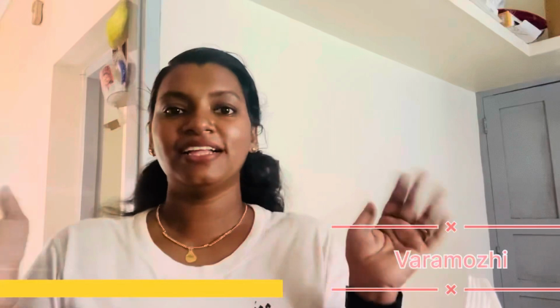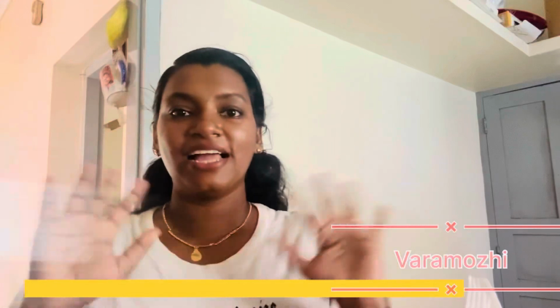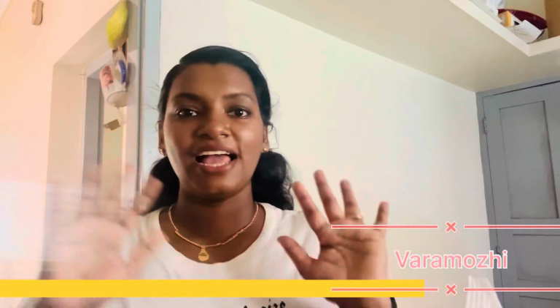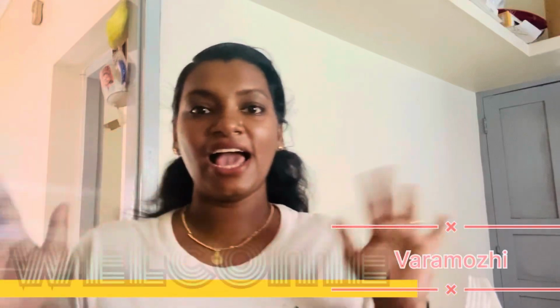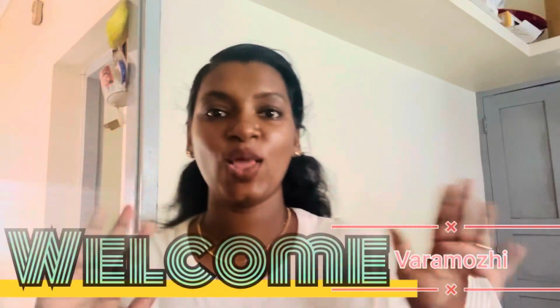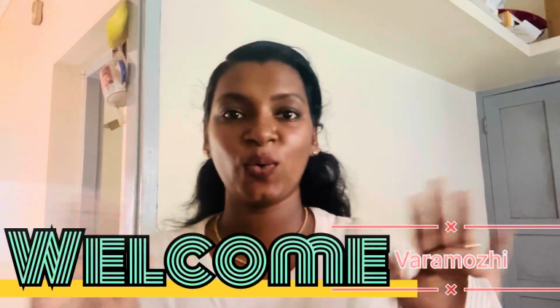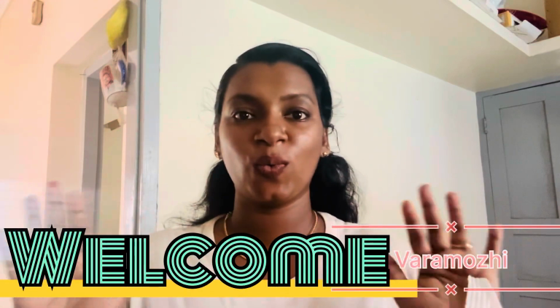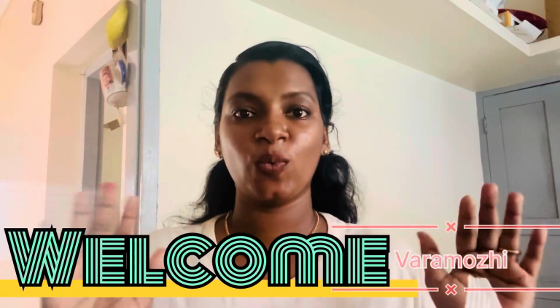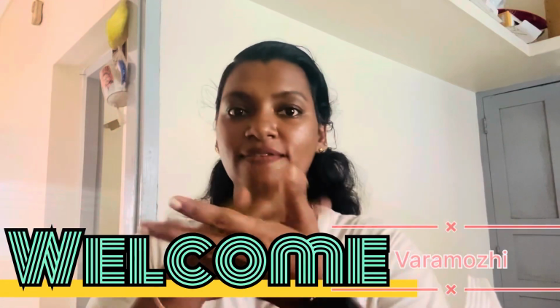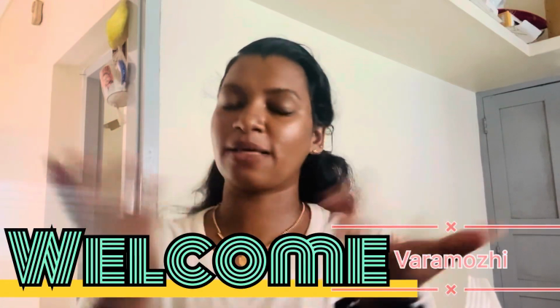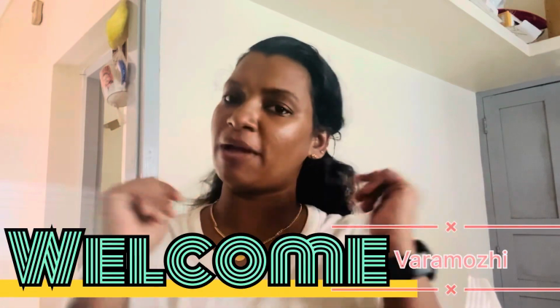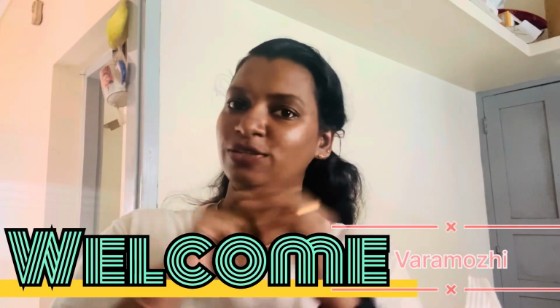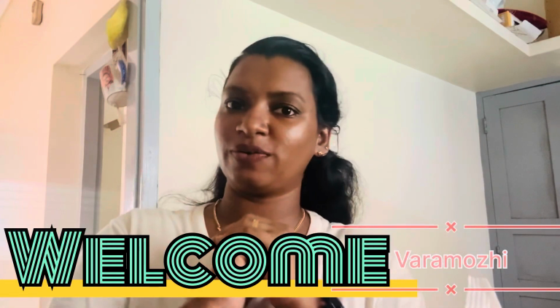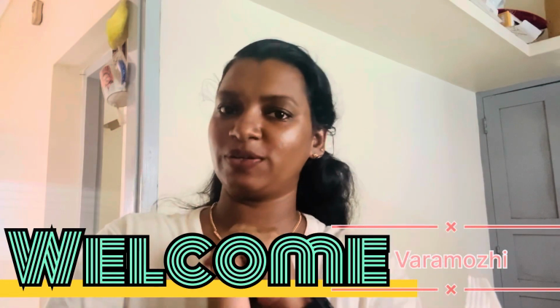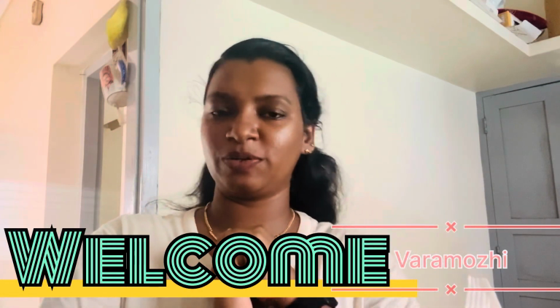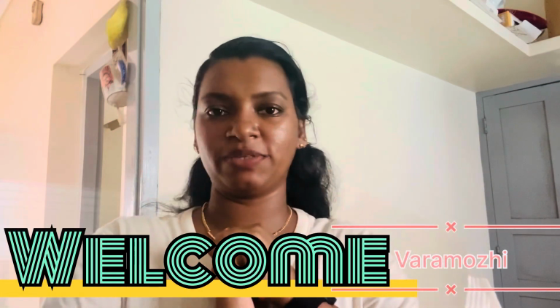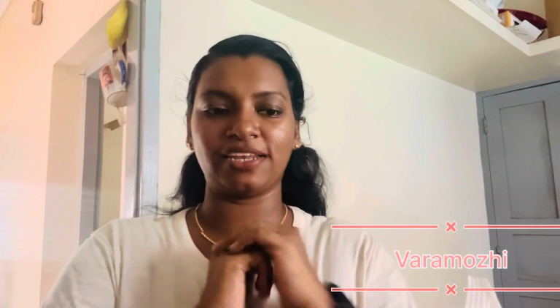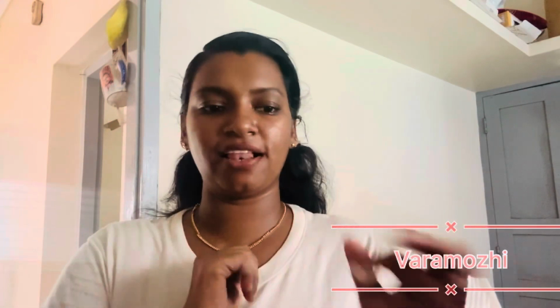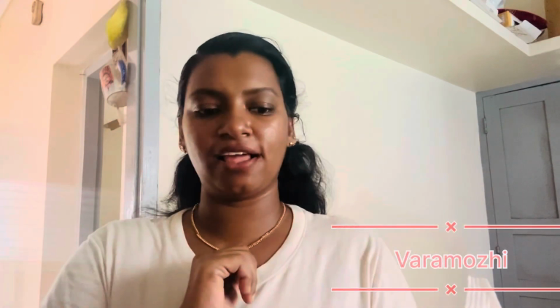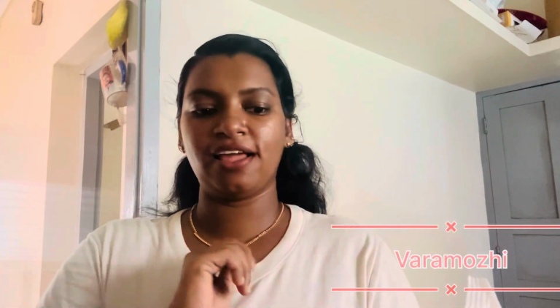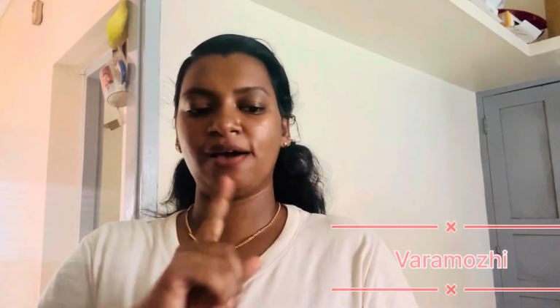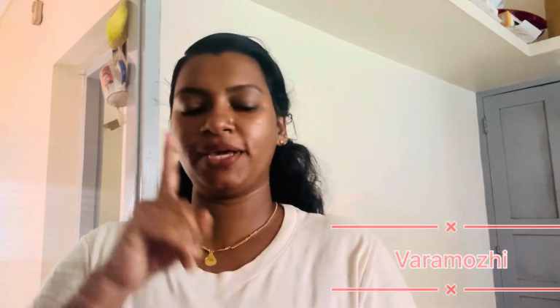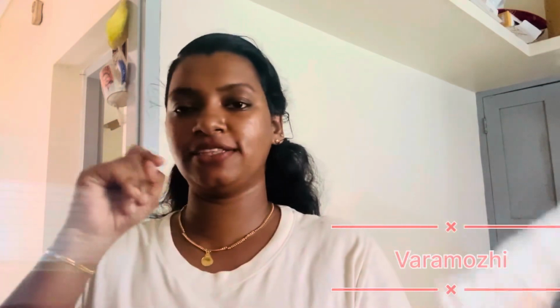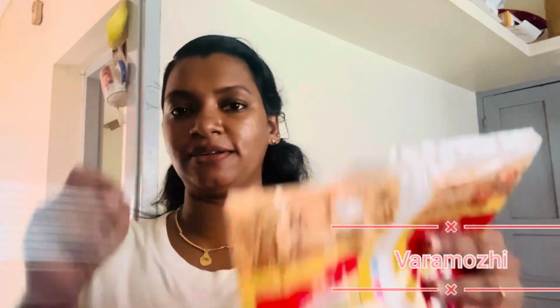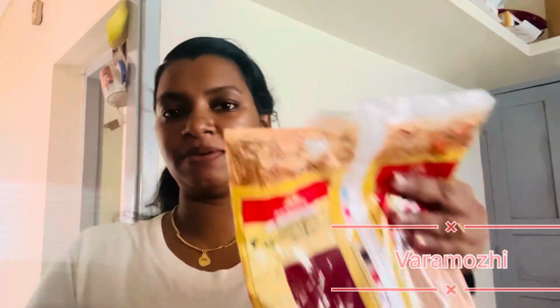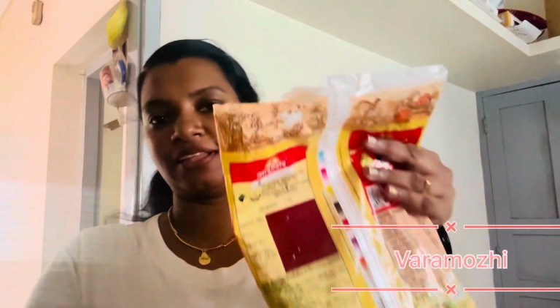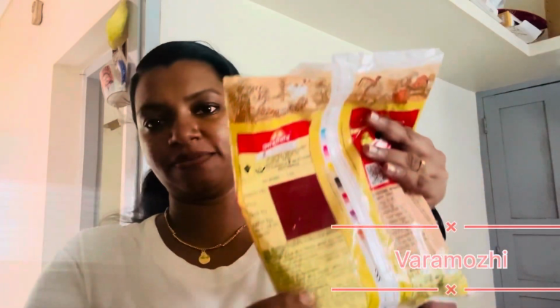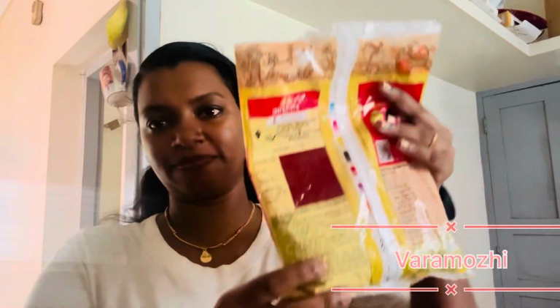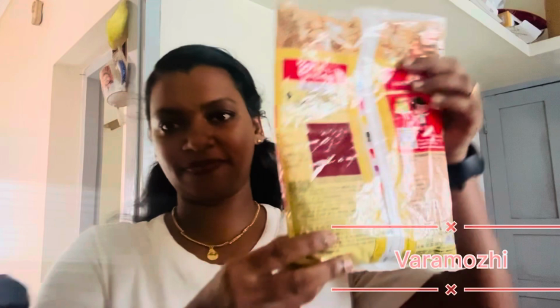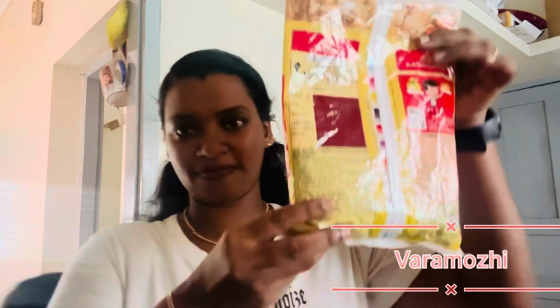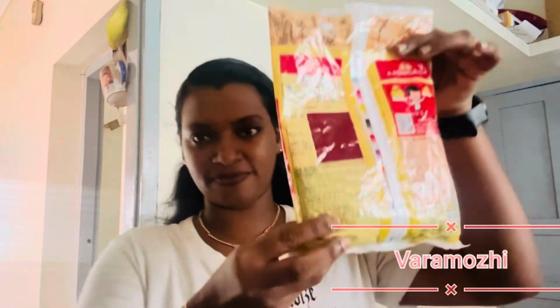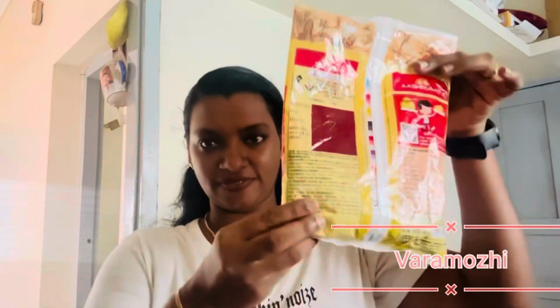Hello! Welcome back to our YouTube channel. Today we are getting a new jar.